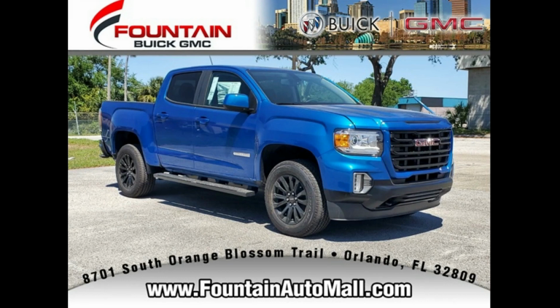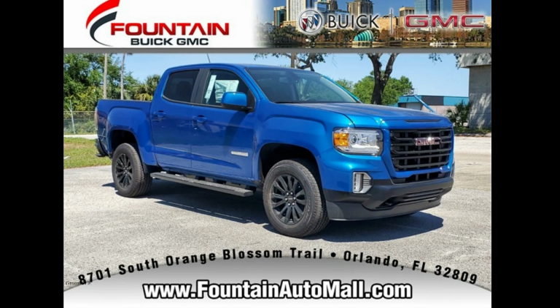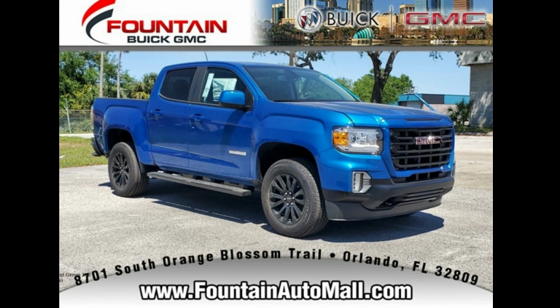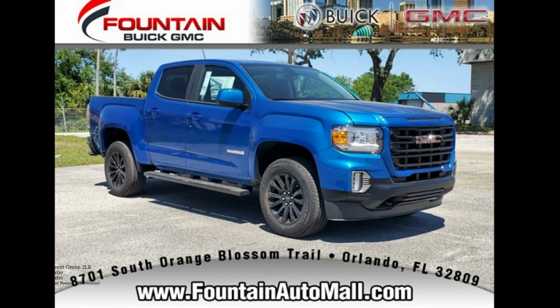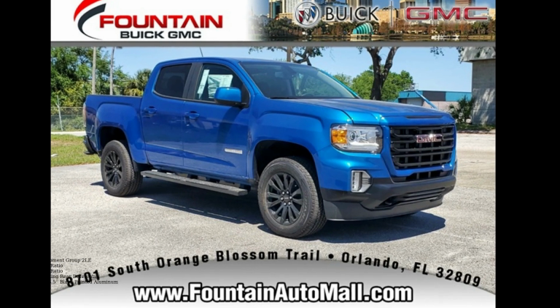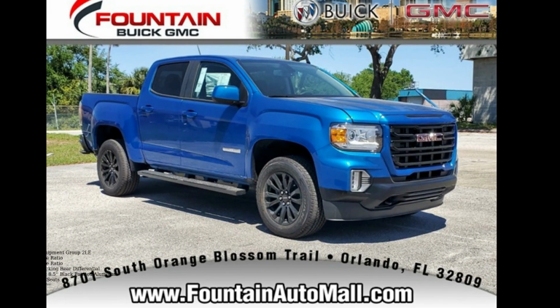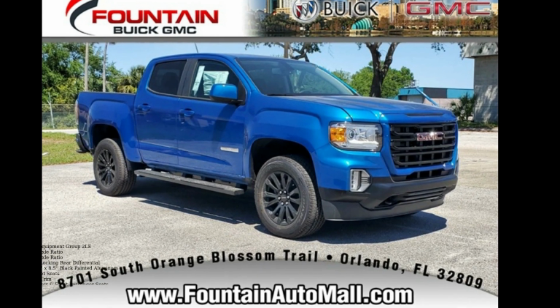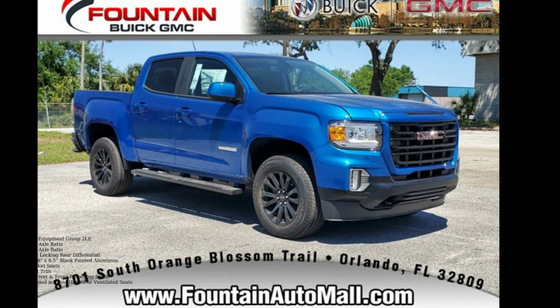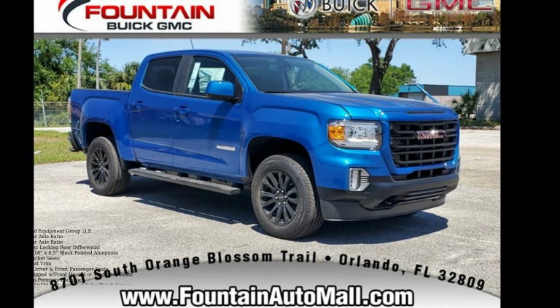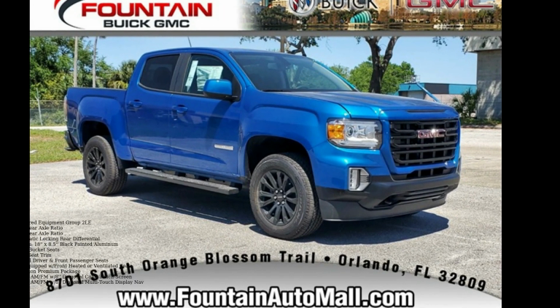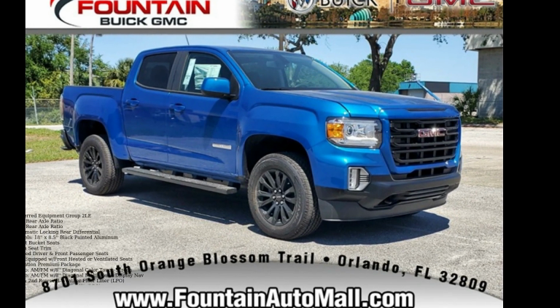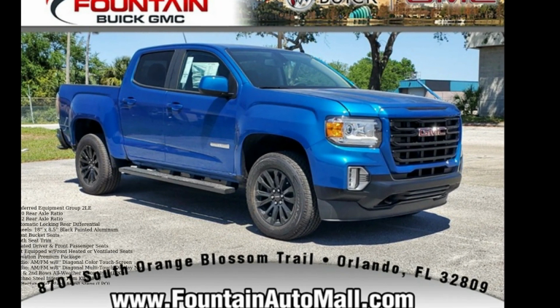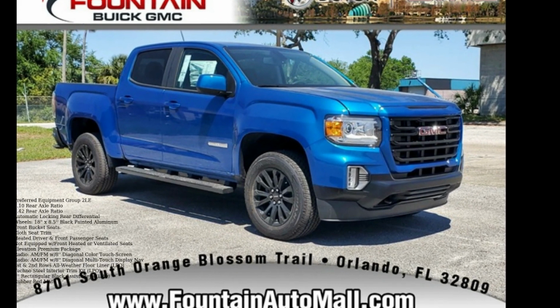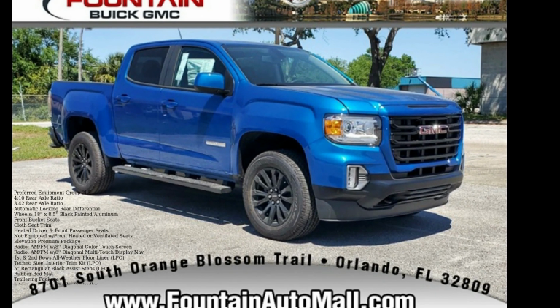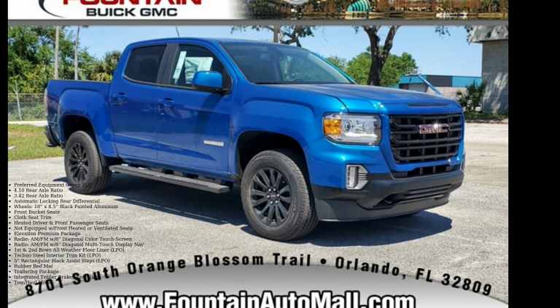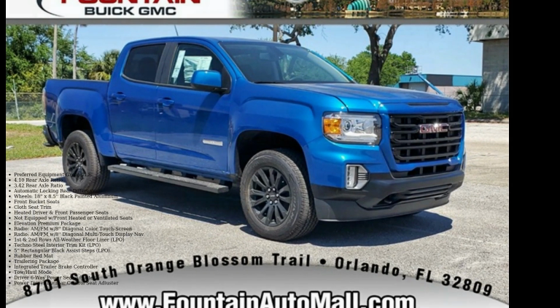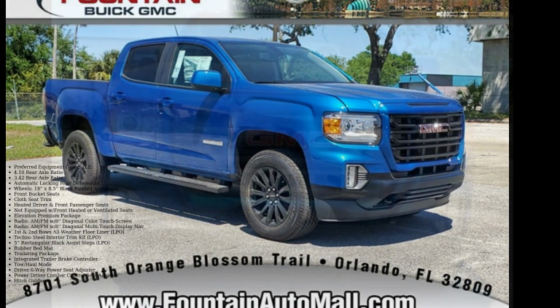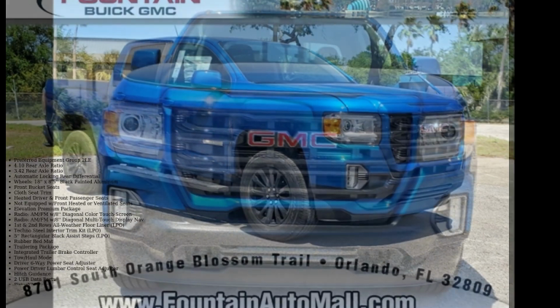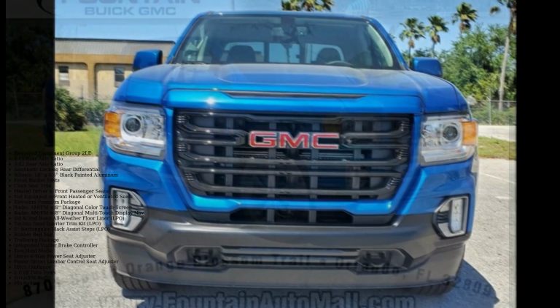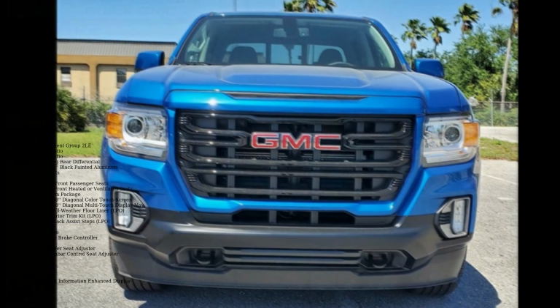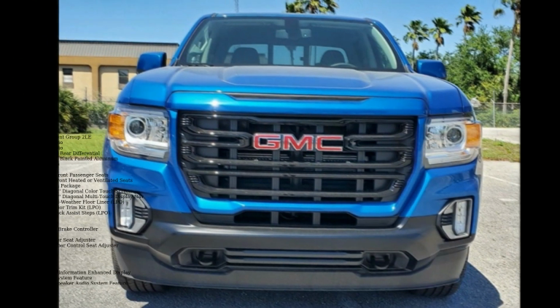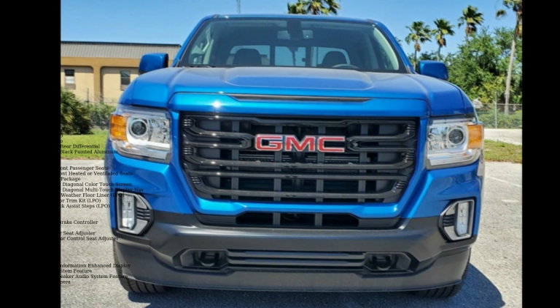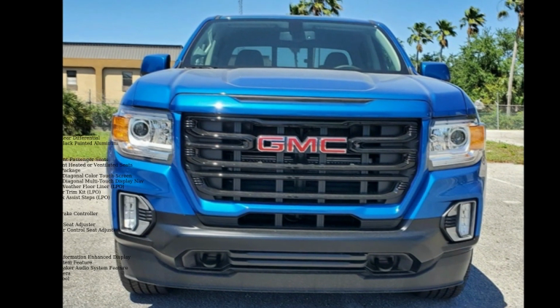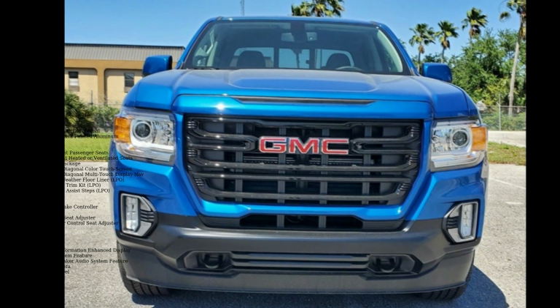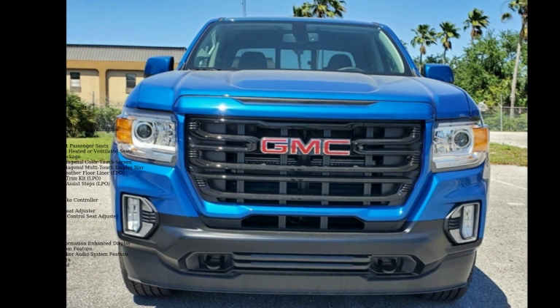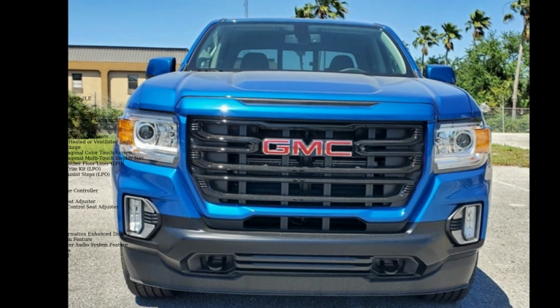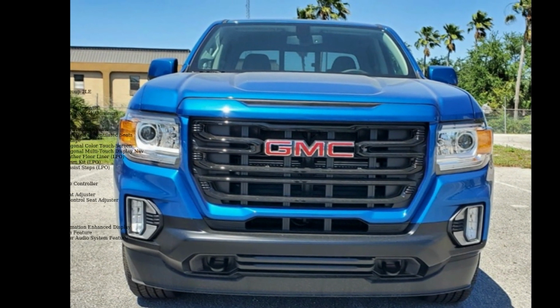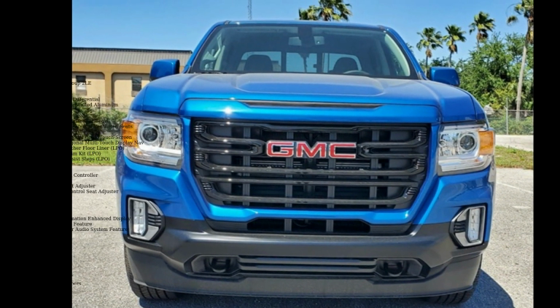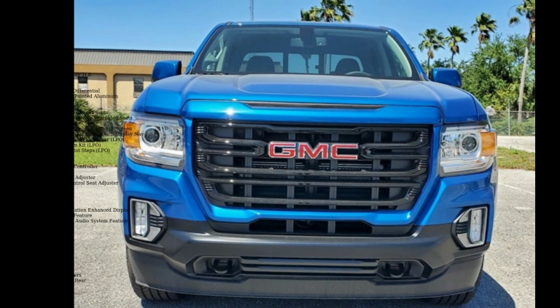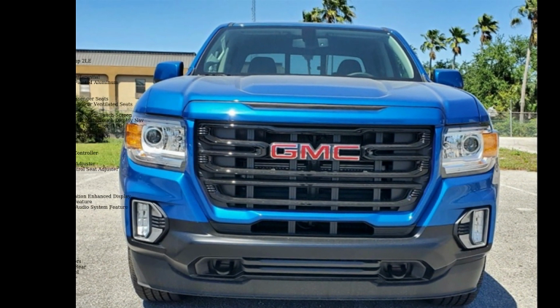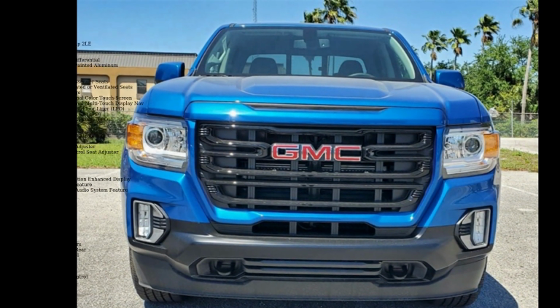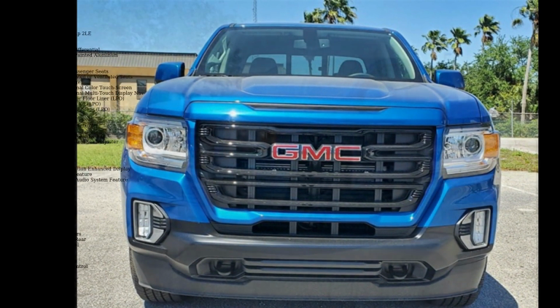Presenting the GMC 2022 Canyon Elevation. If you are looking for a first-rate auto, this one could be yours today.